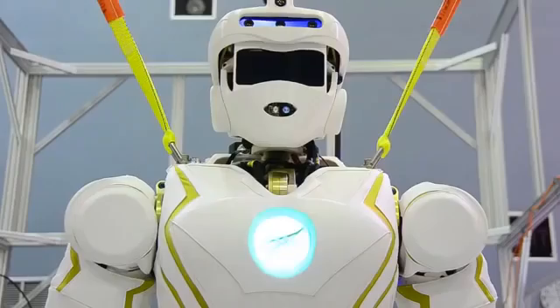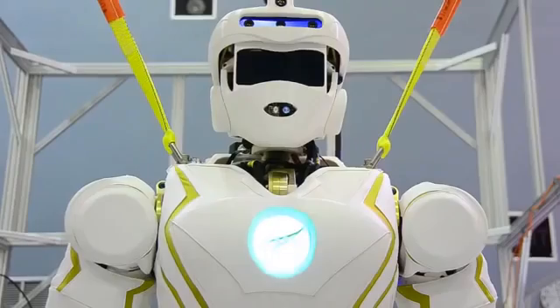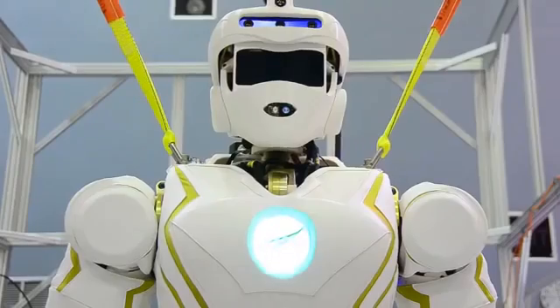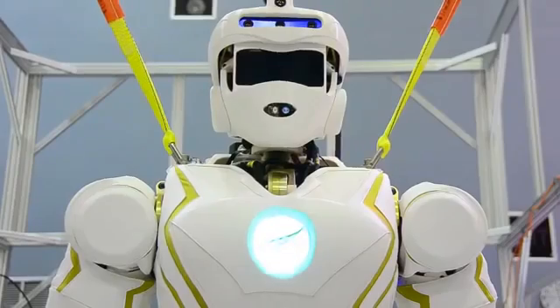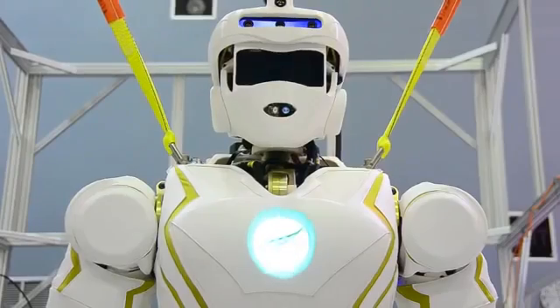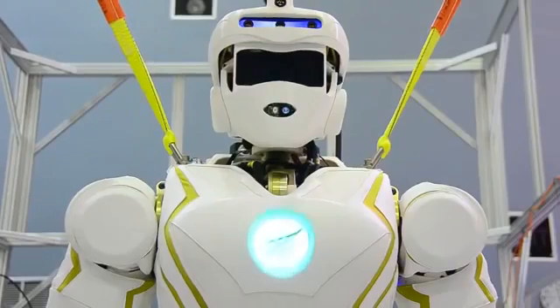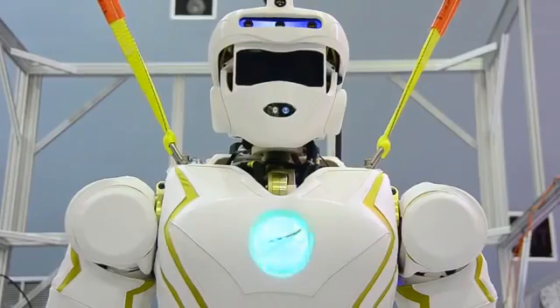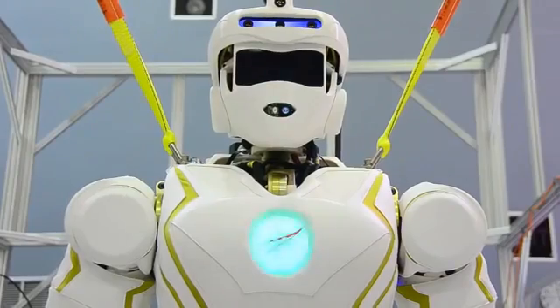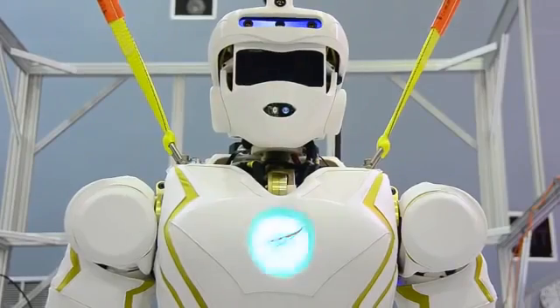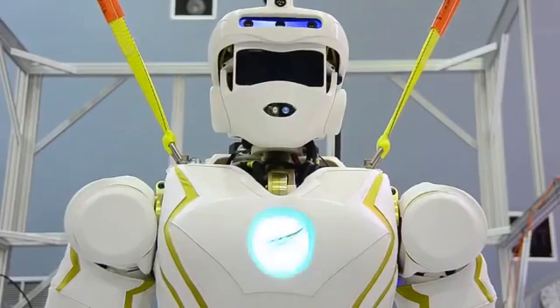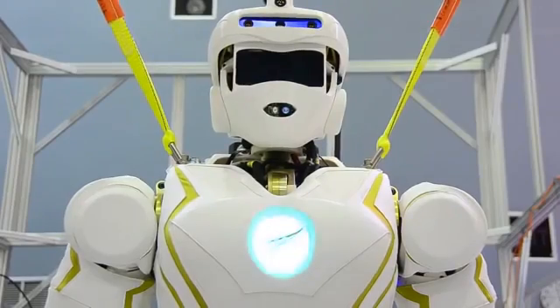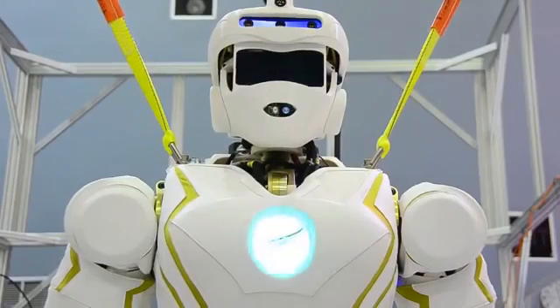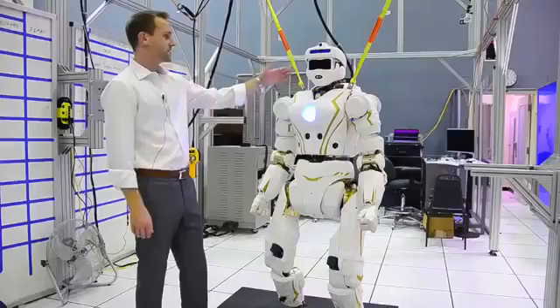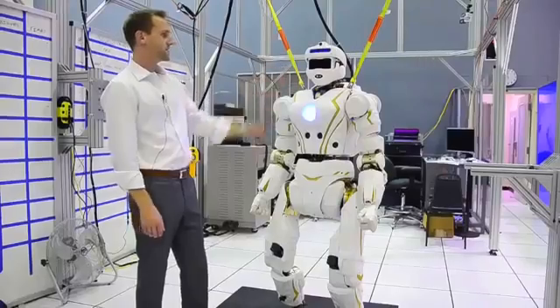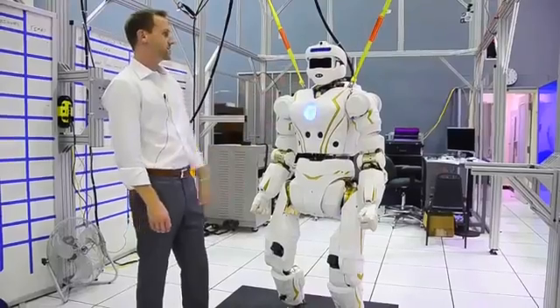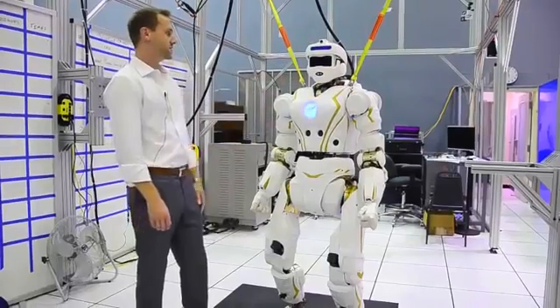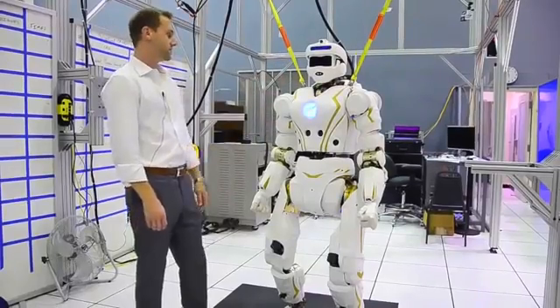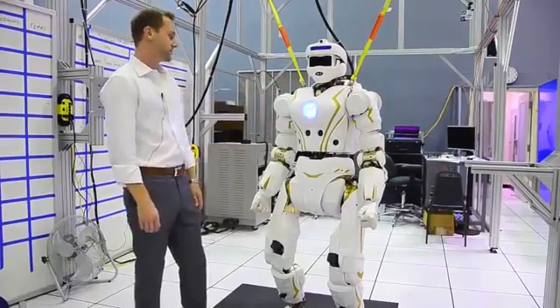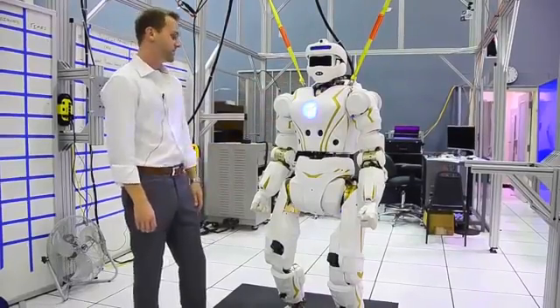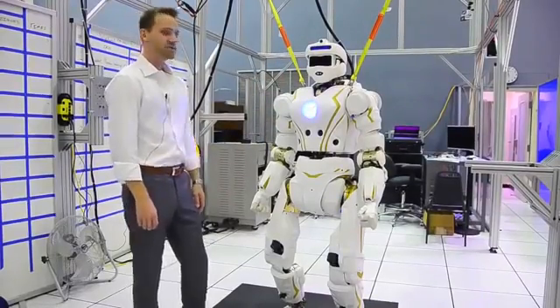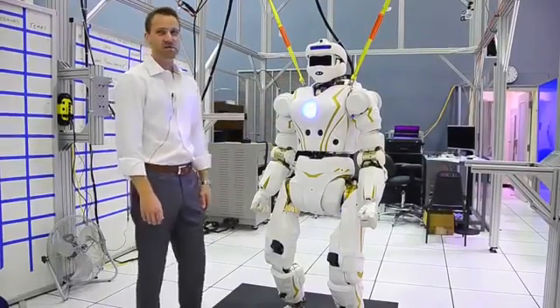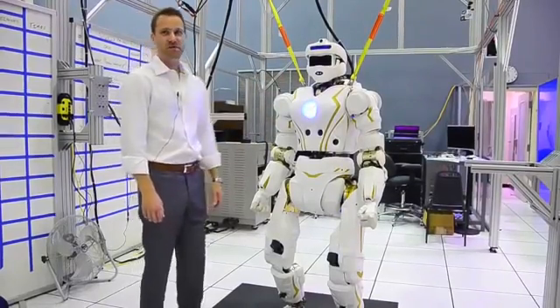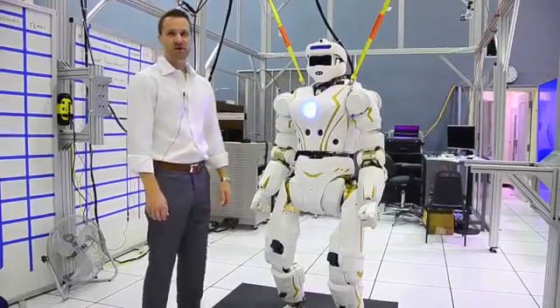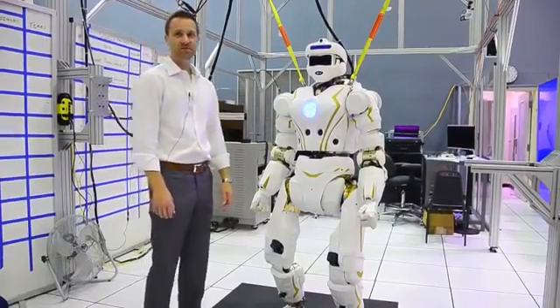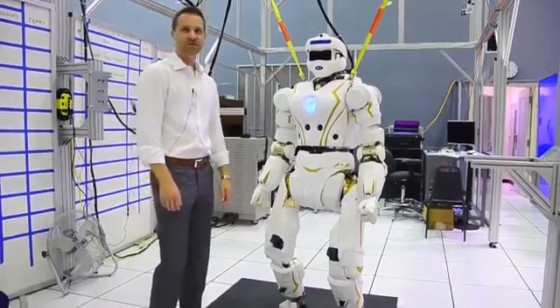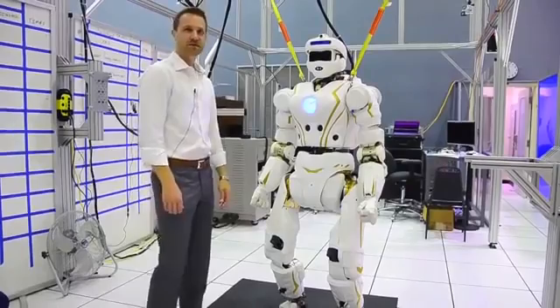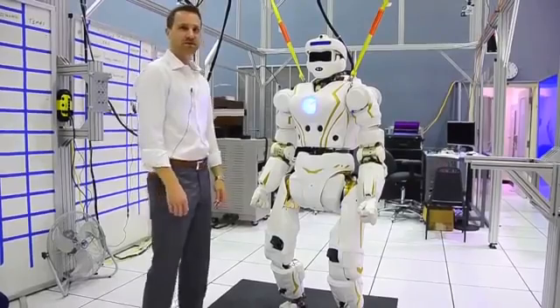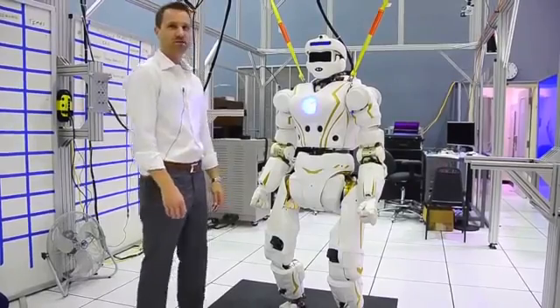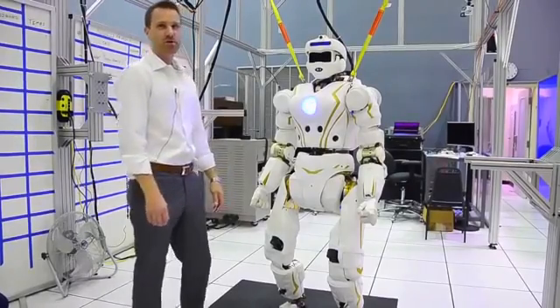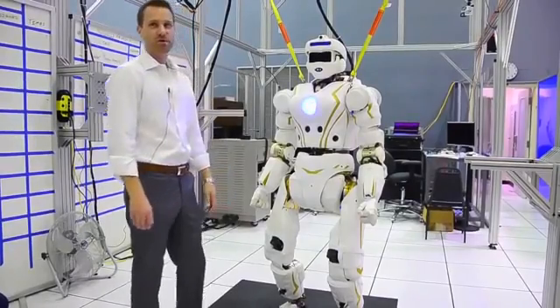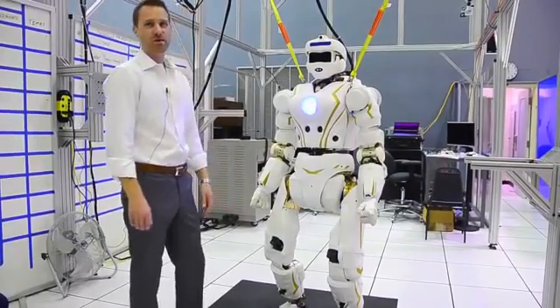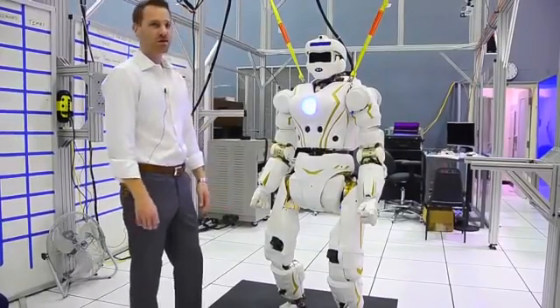Me, Valkyrie, Valkyrie 1. 6'2", 125 kilograms. Superhero robot.